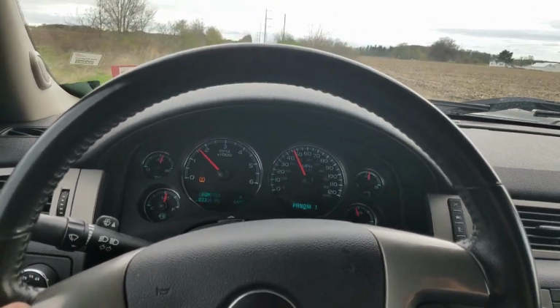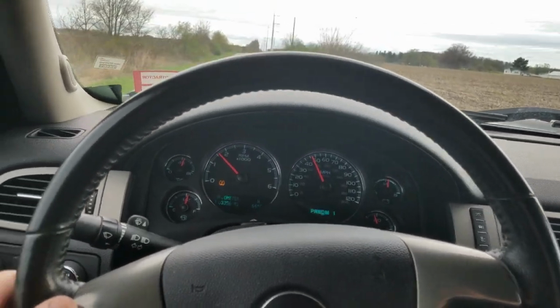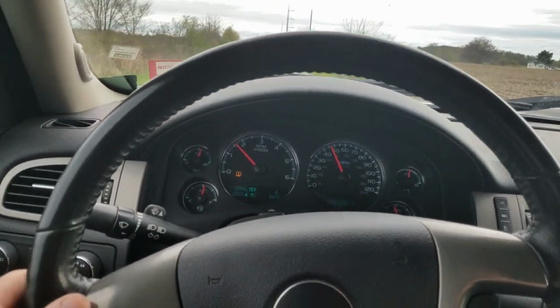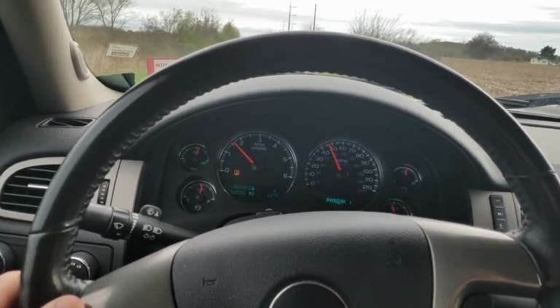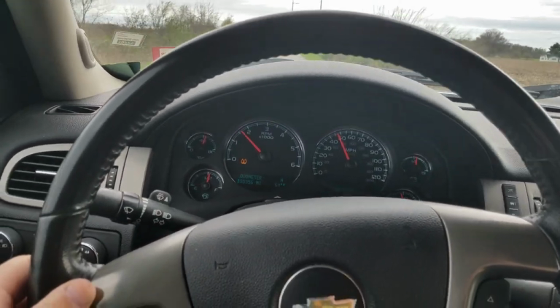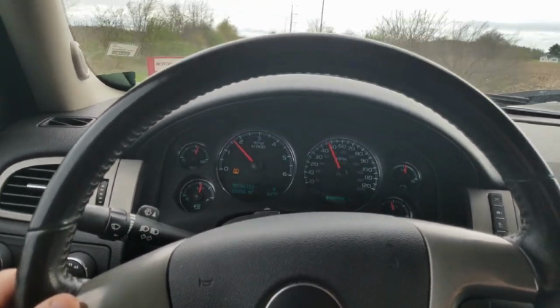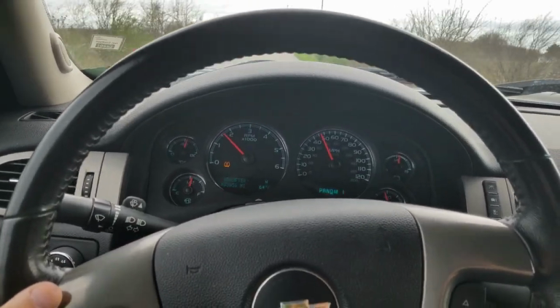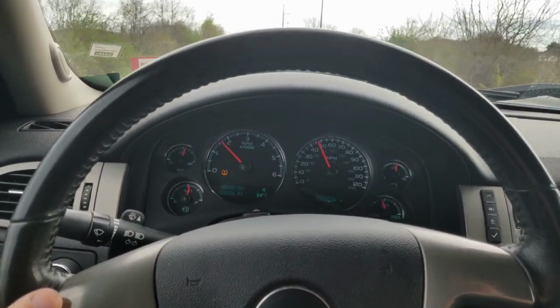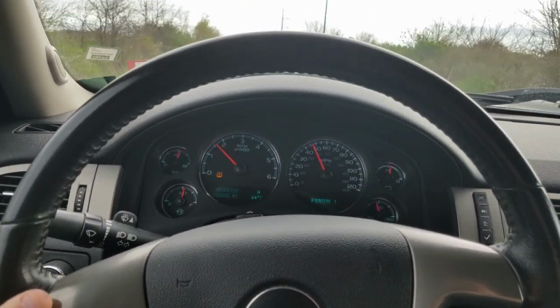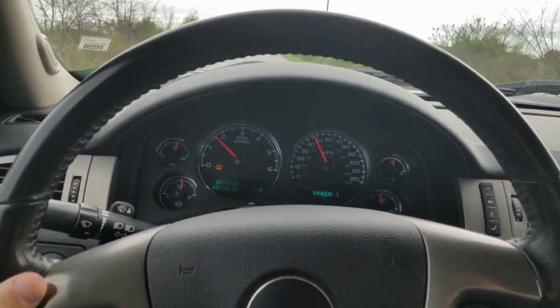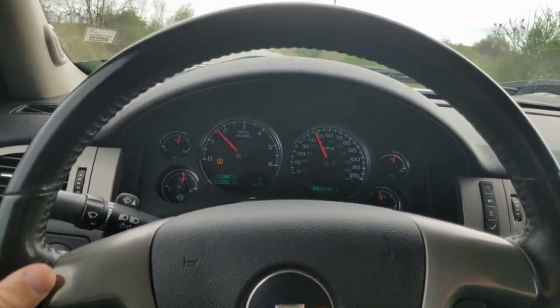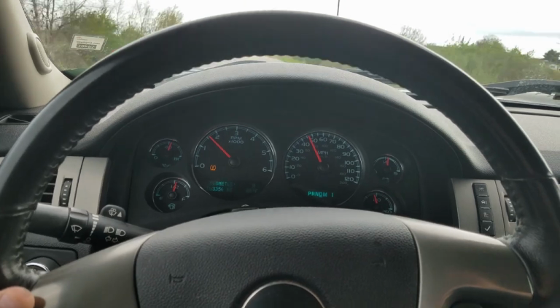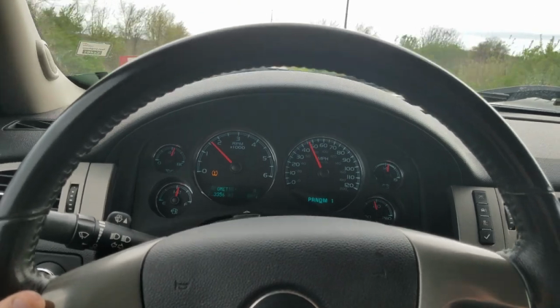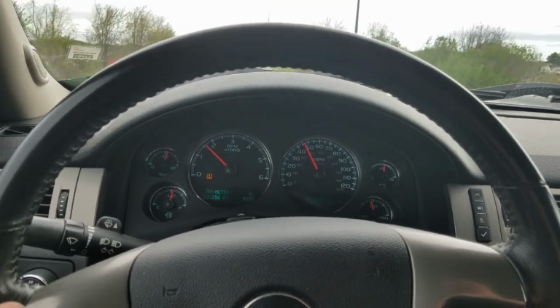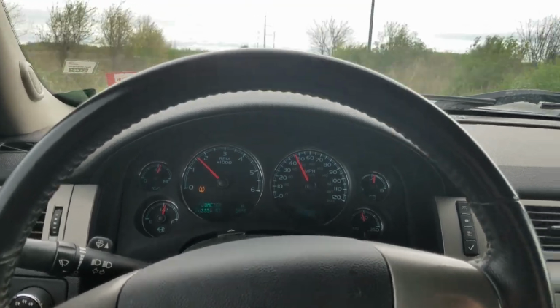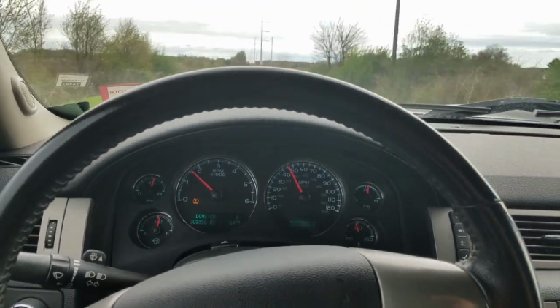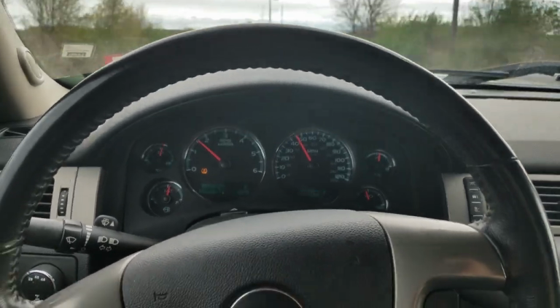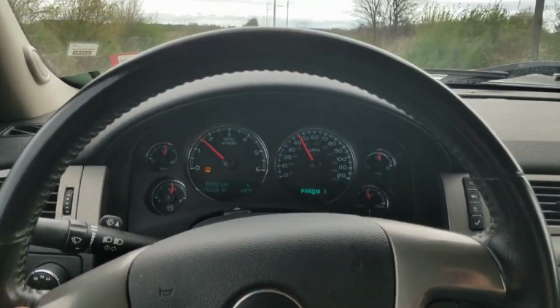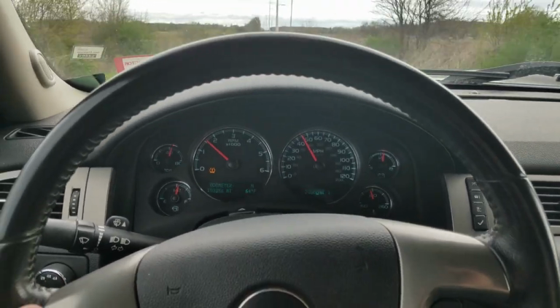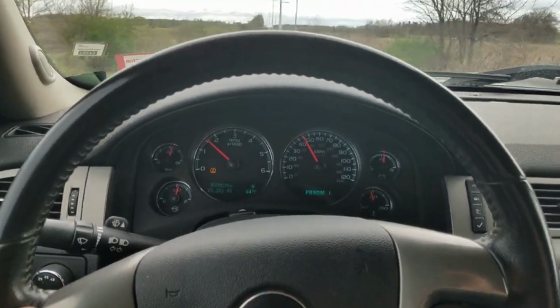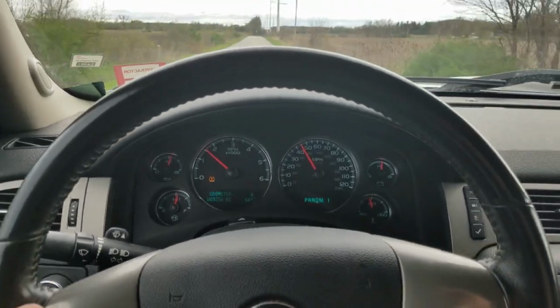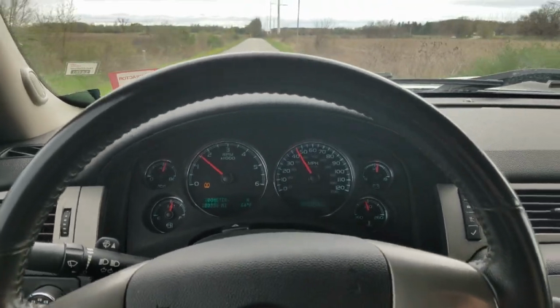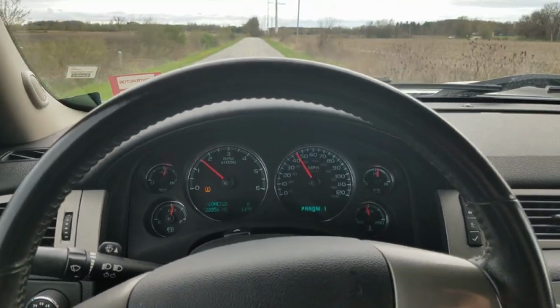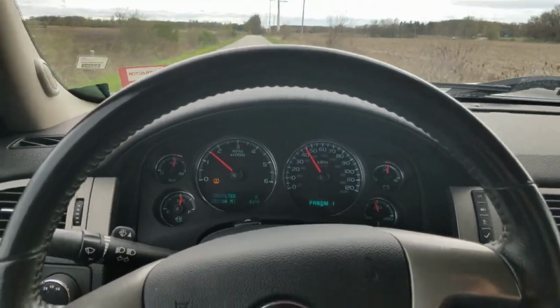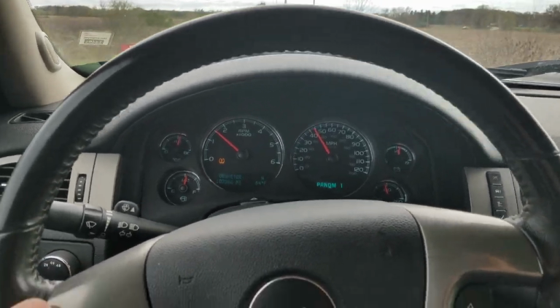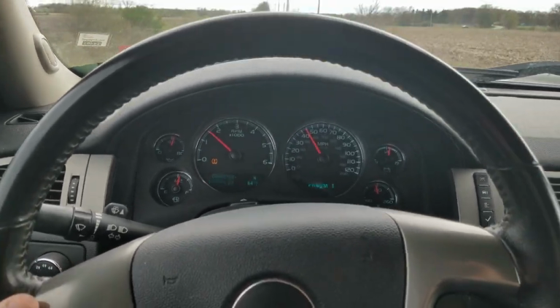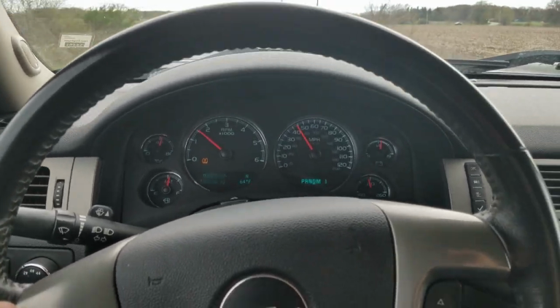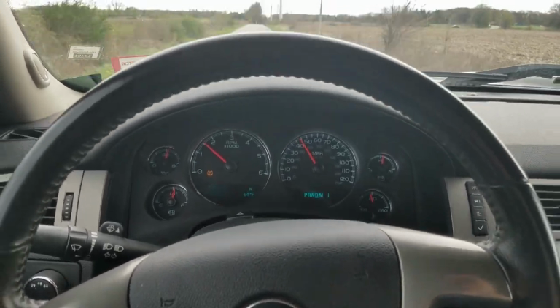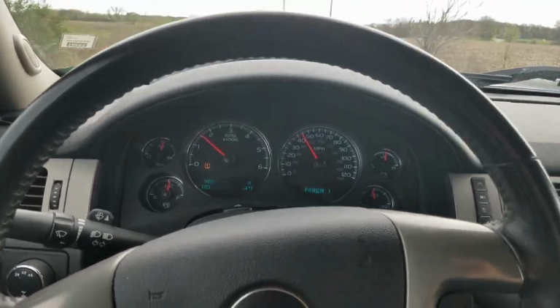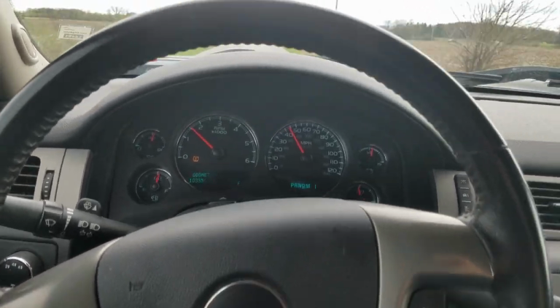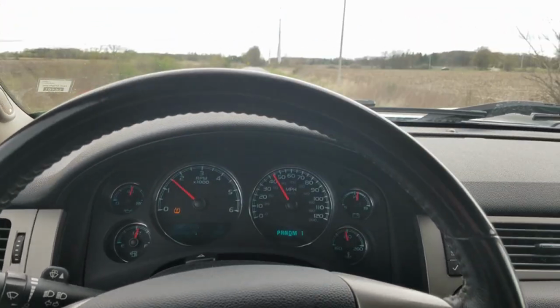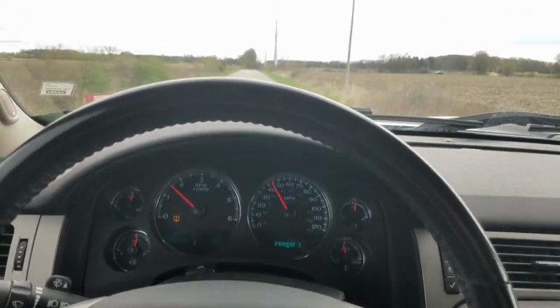At 45 miles an hour — no steering wheel wobble. So that seemed to do the trick.